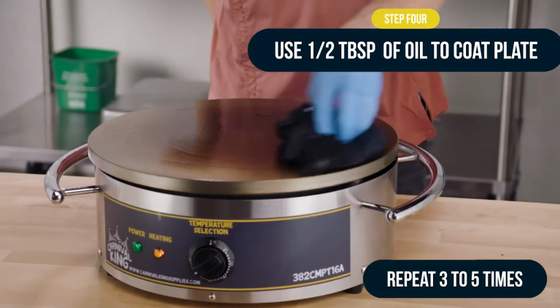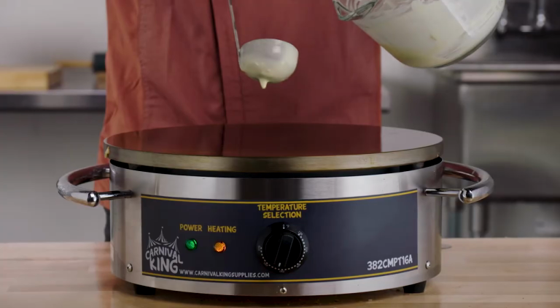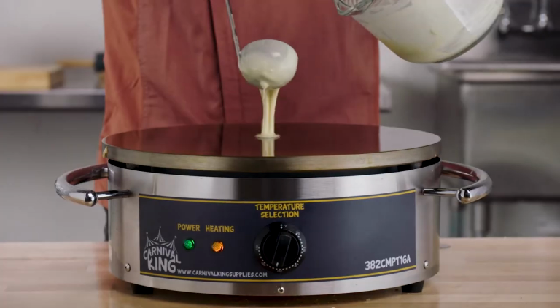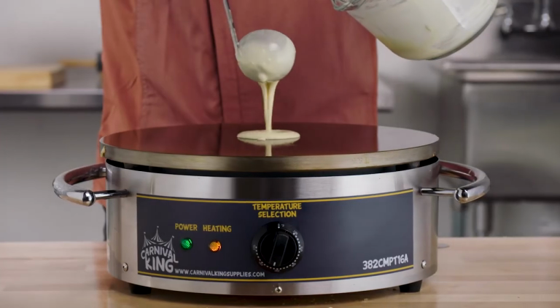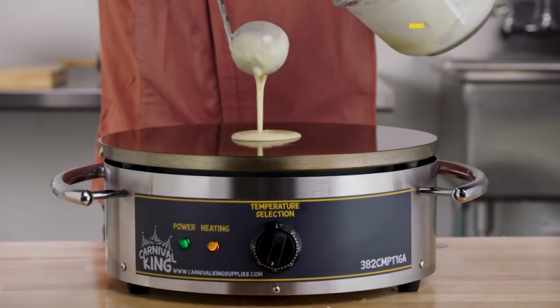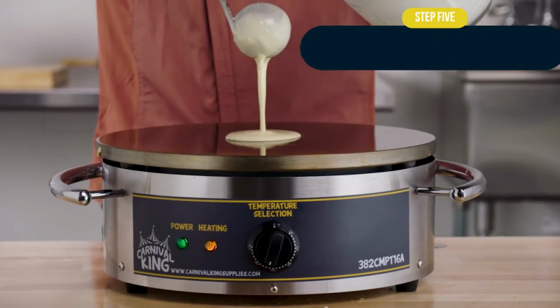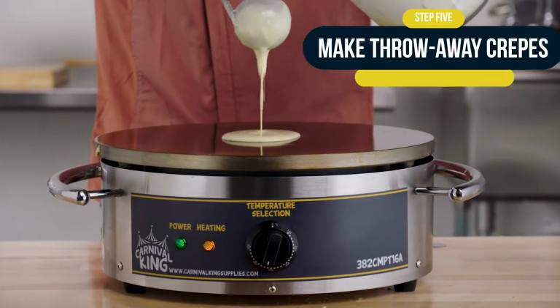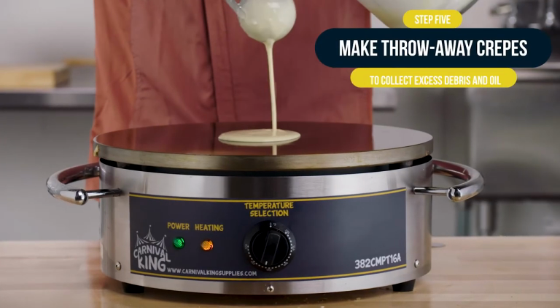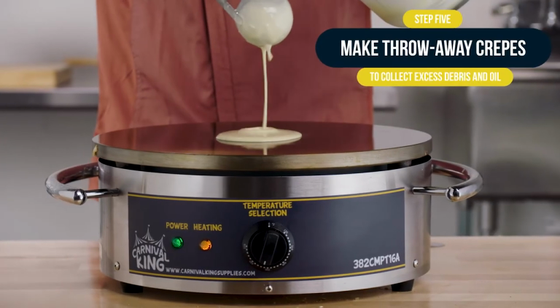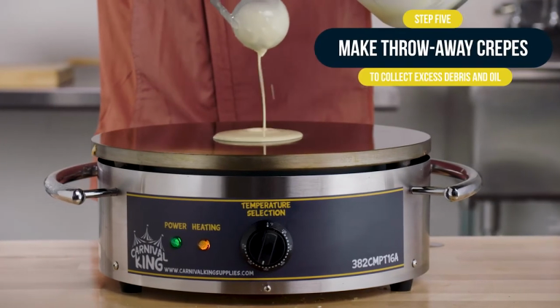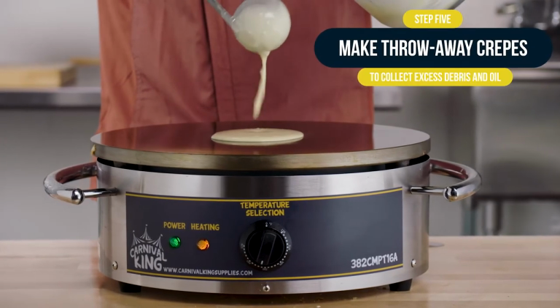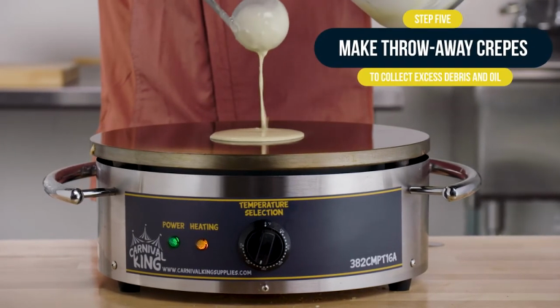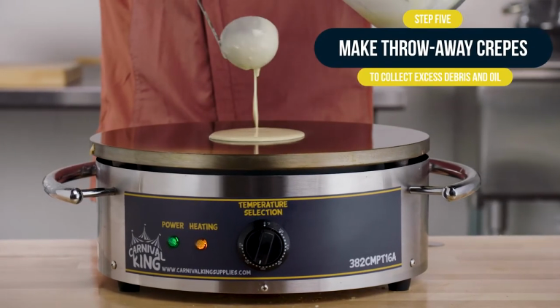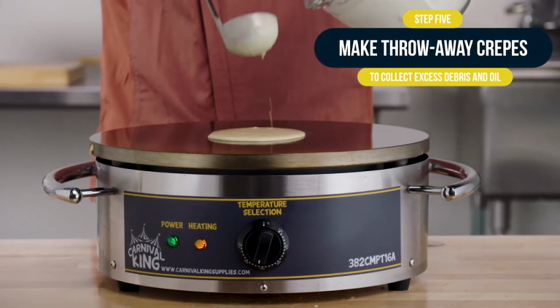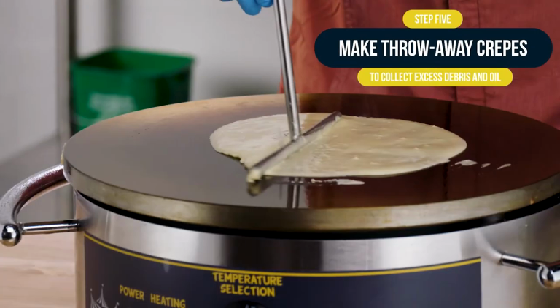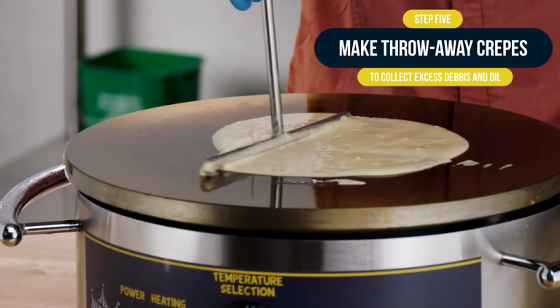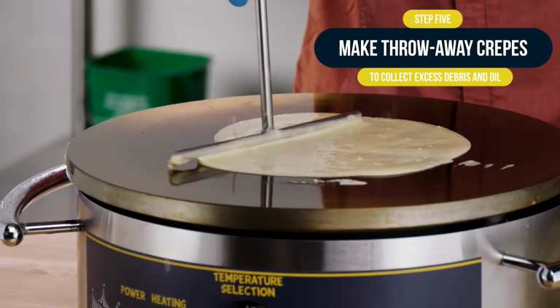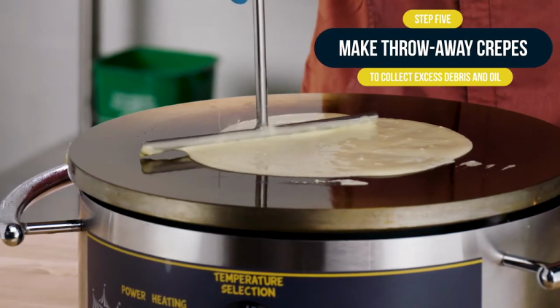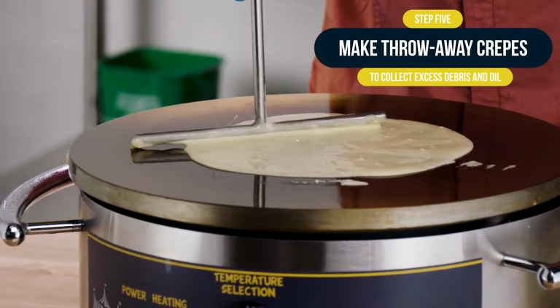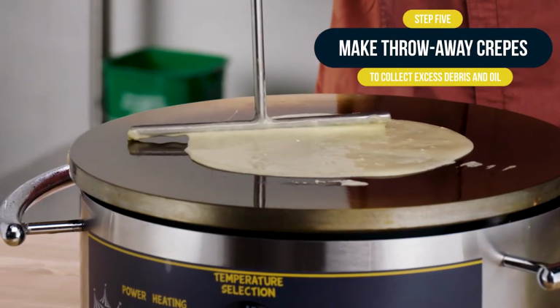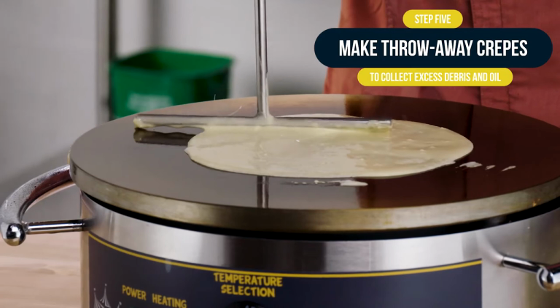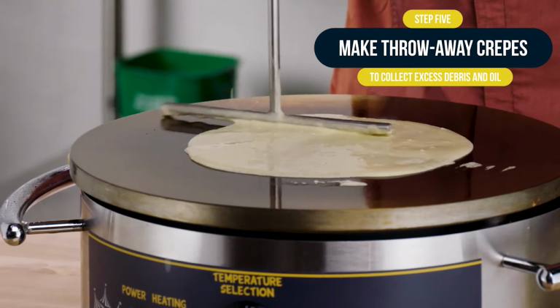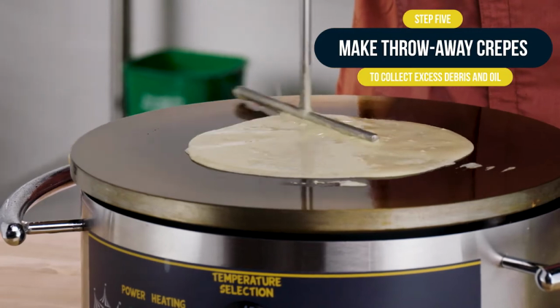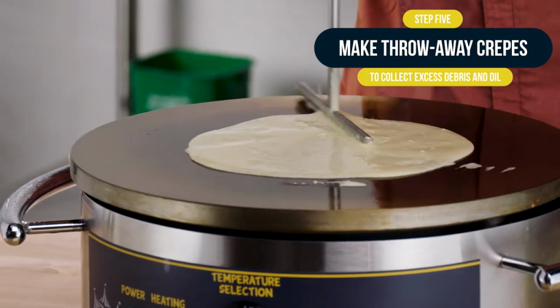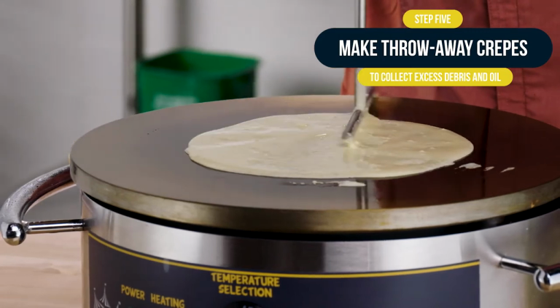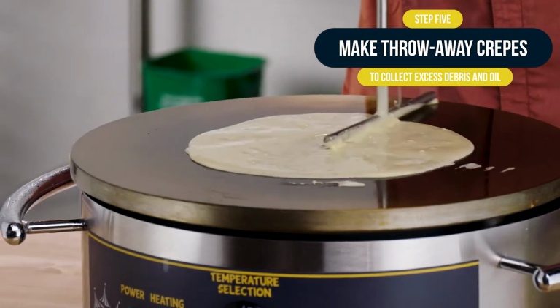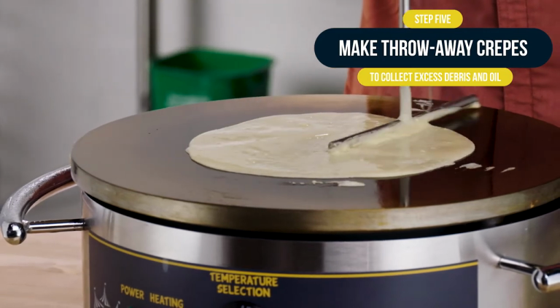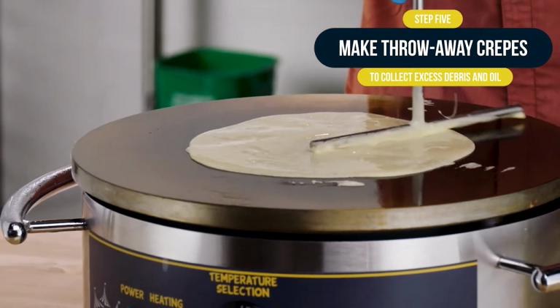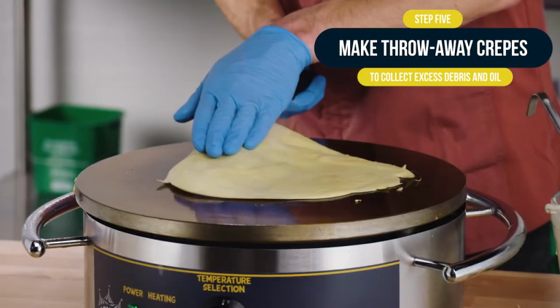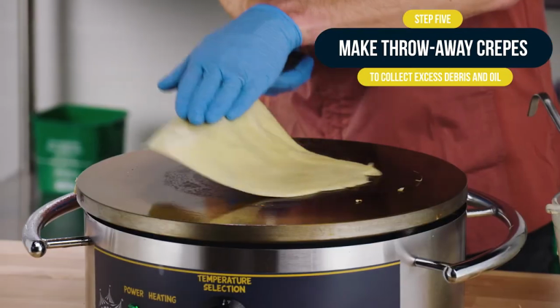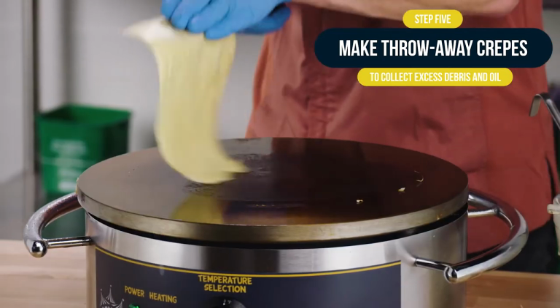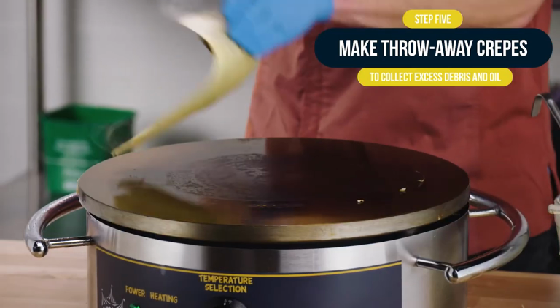Finally, make 3 to 4 crepes and throw them out. These crepes help collect the extra debris and oil from your griddle plate.